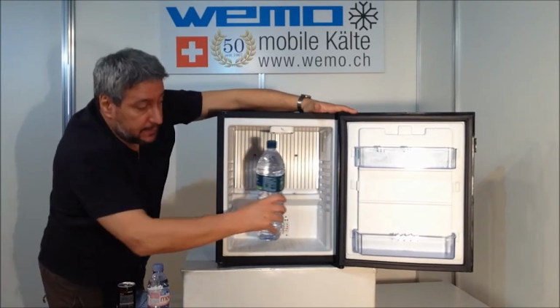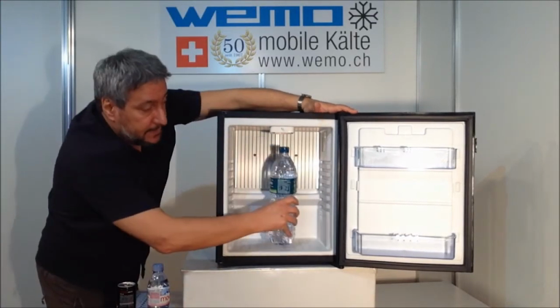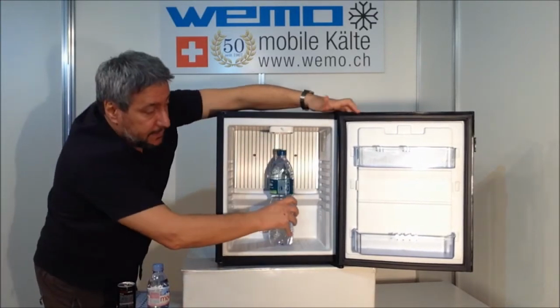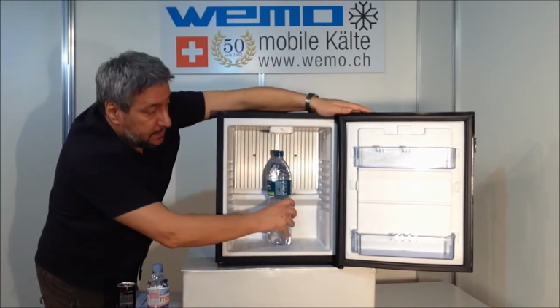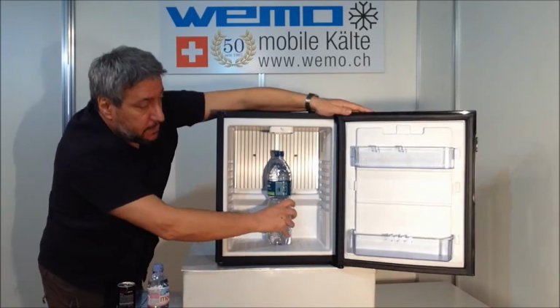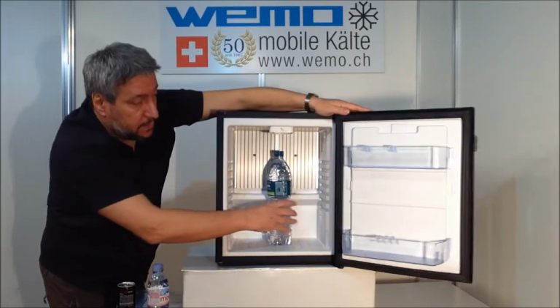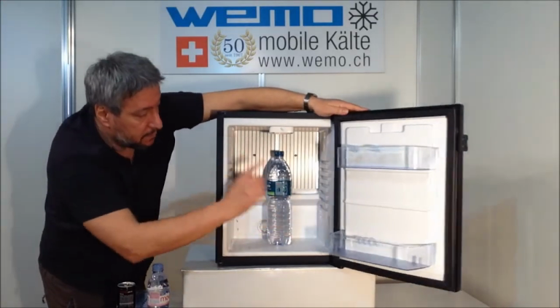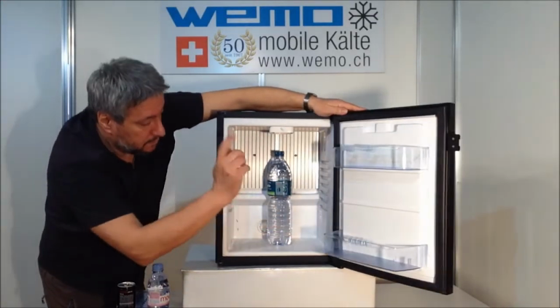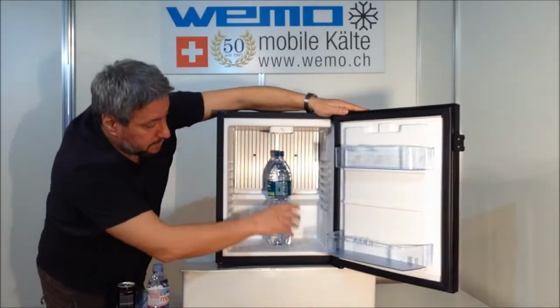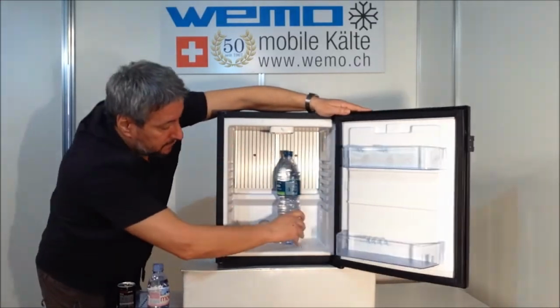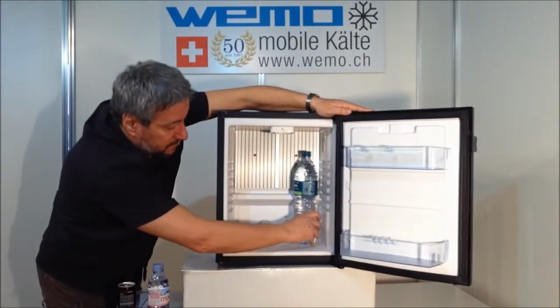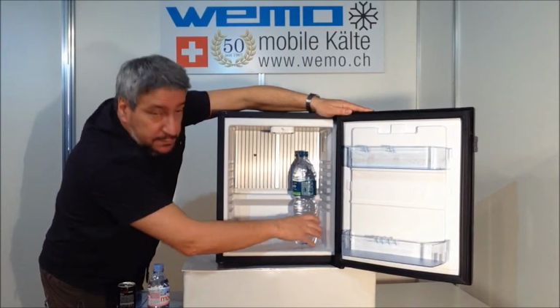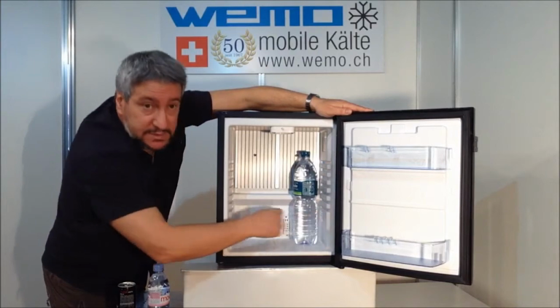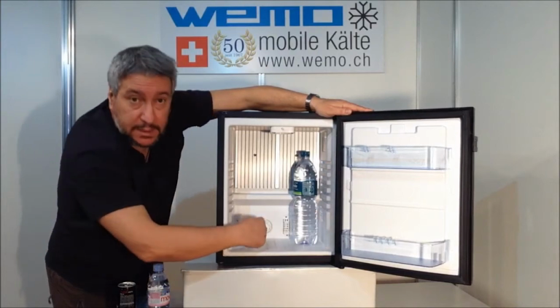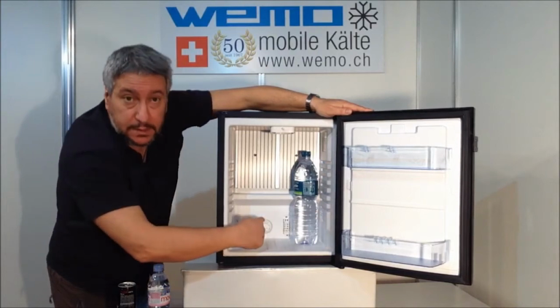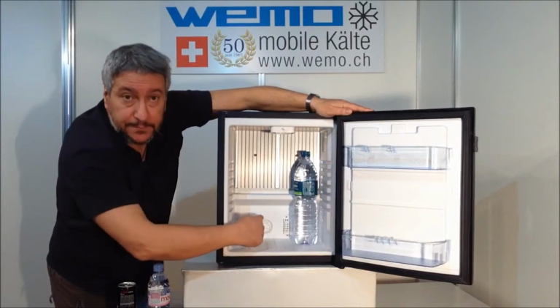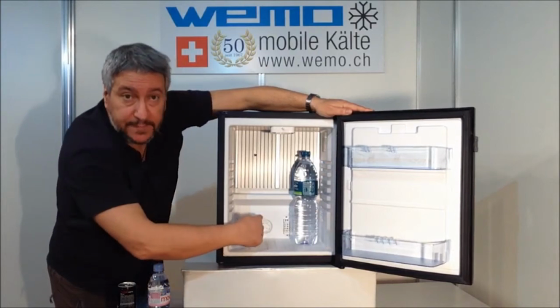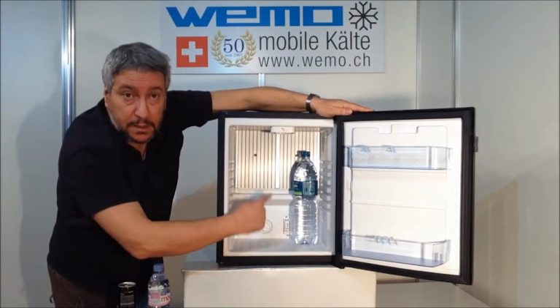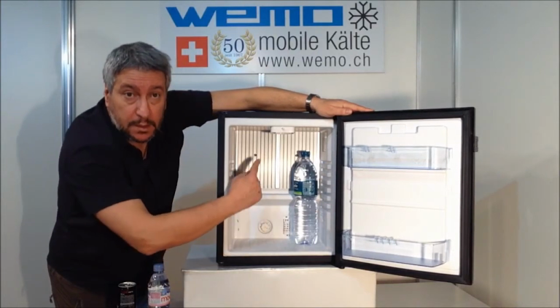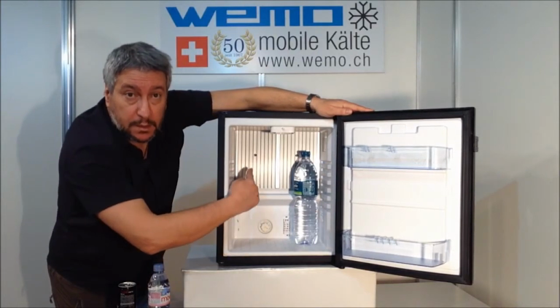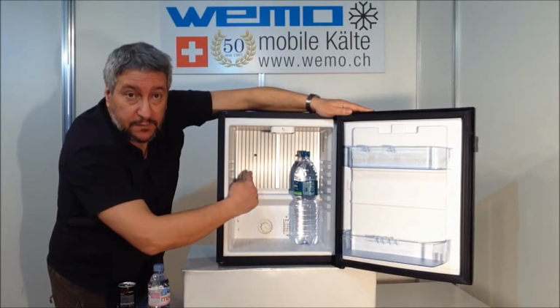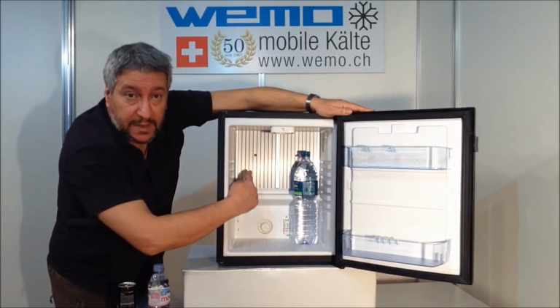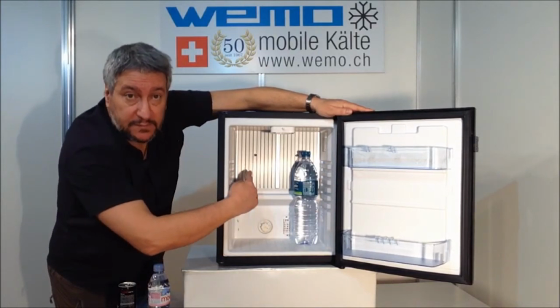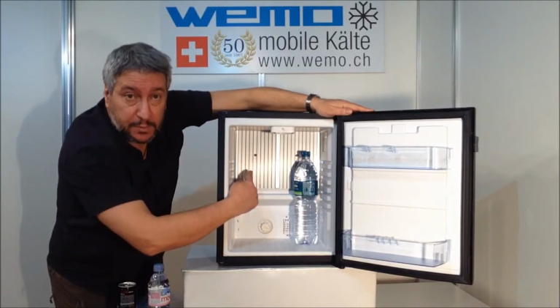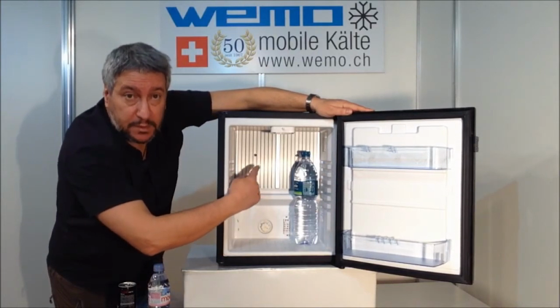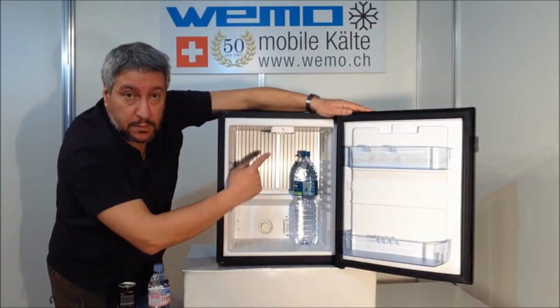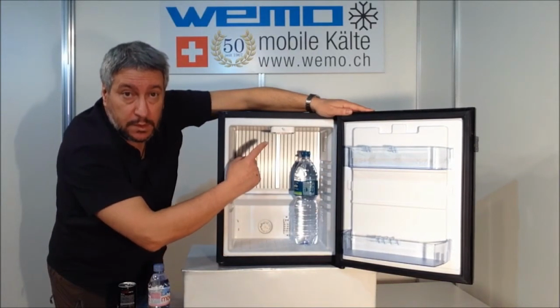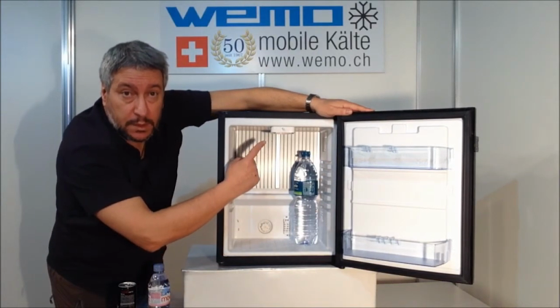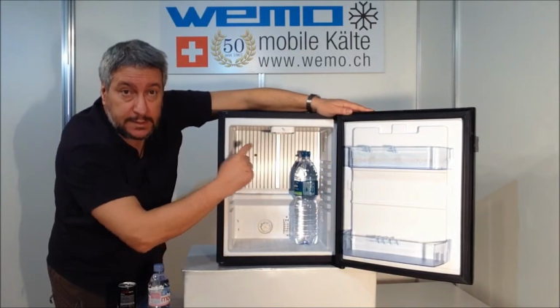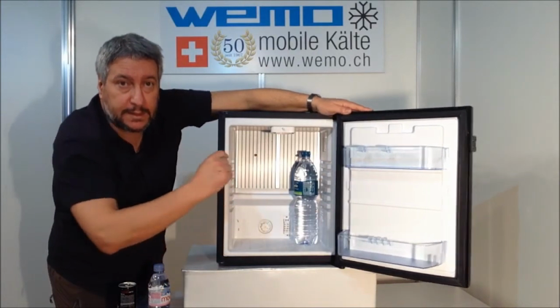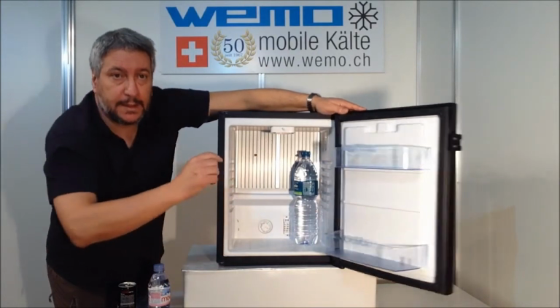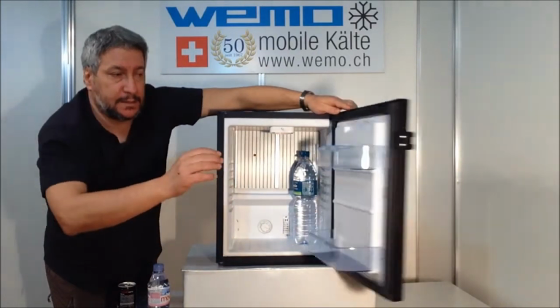There is a thermostat, a flat evaporator, and internal light.